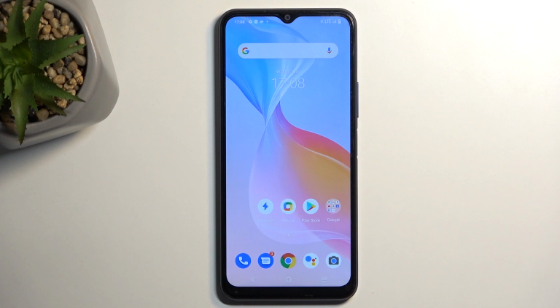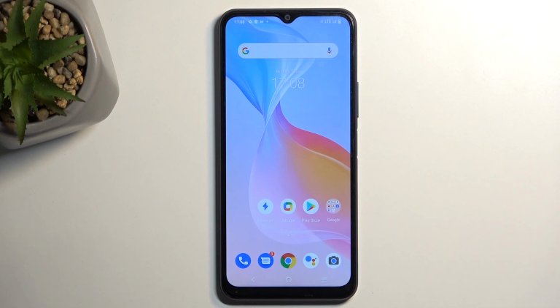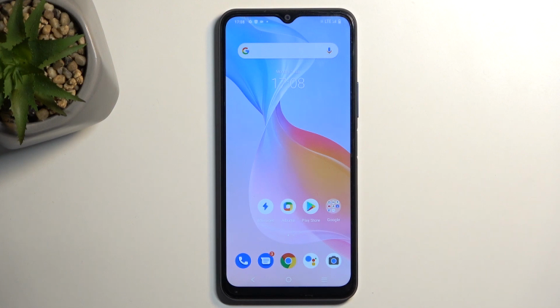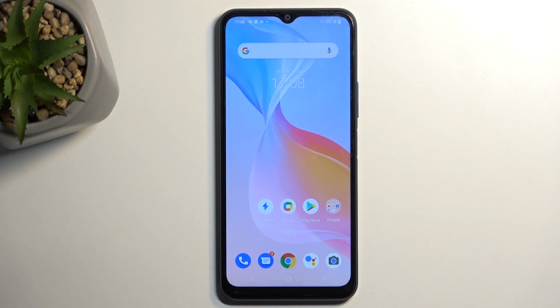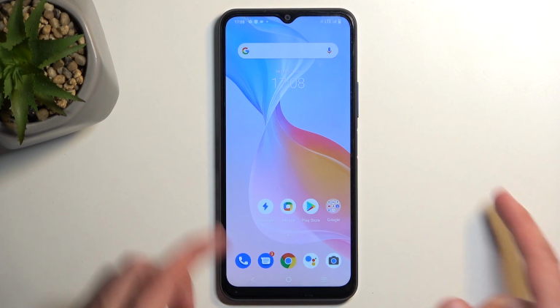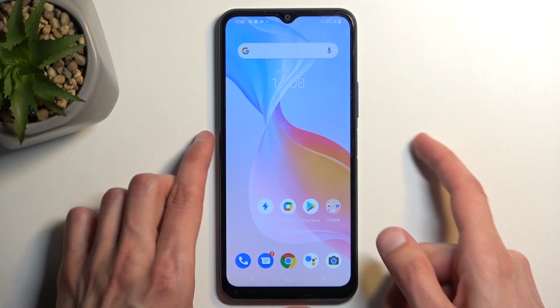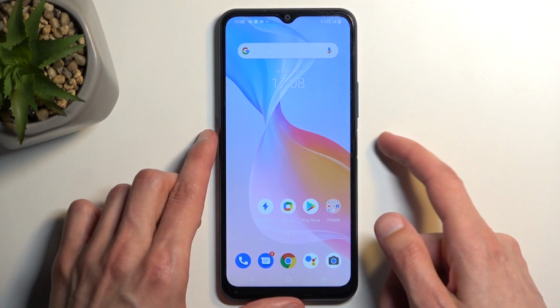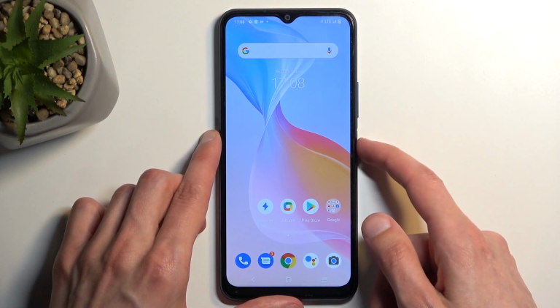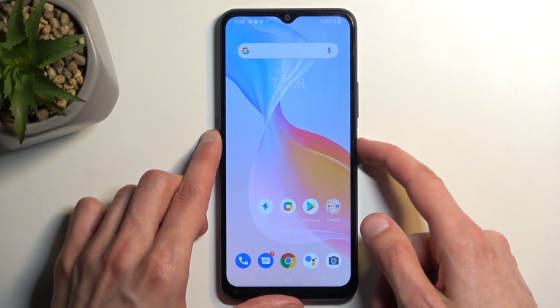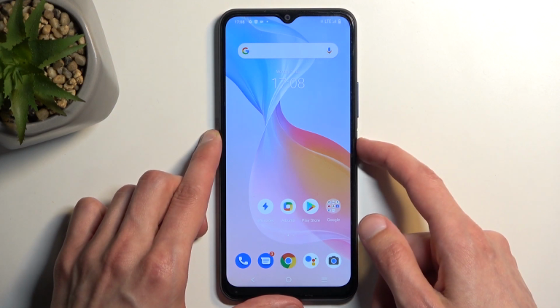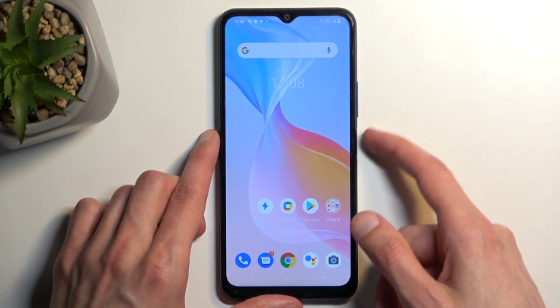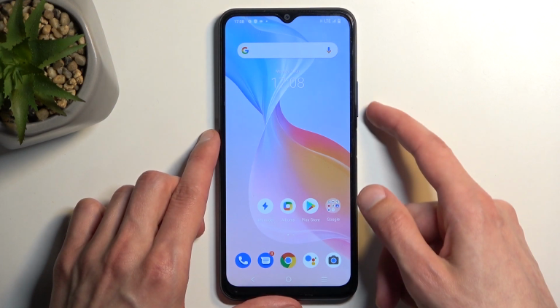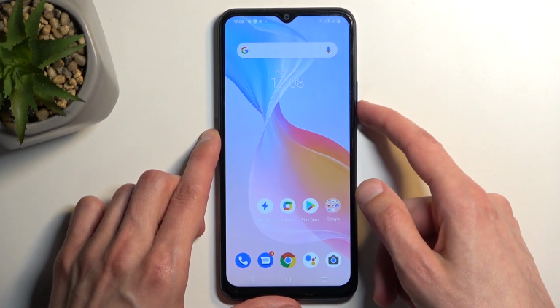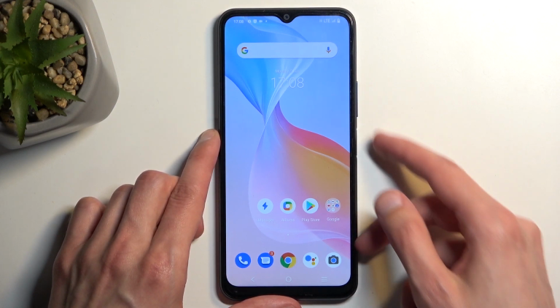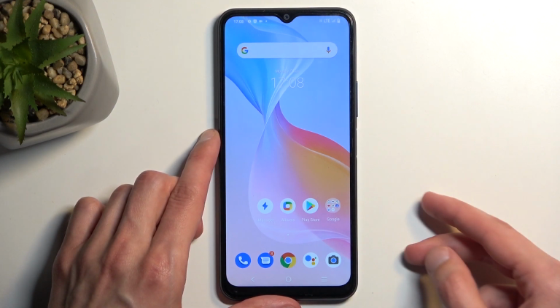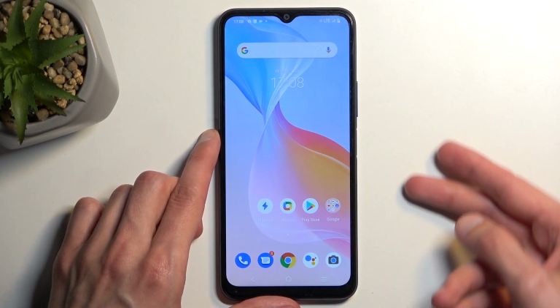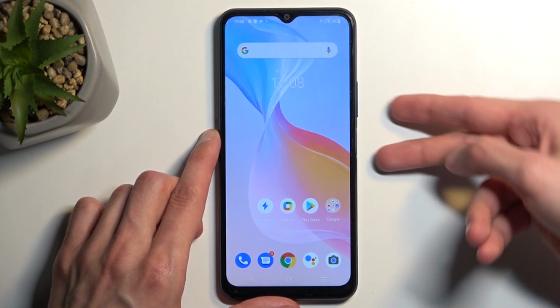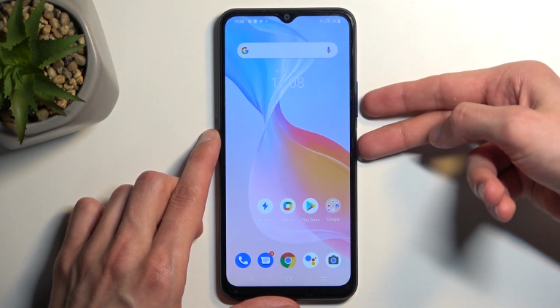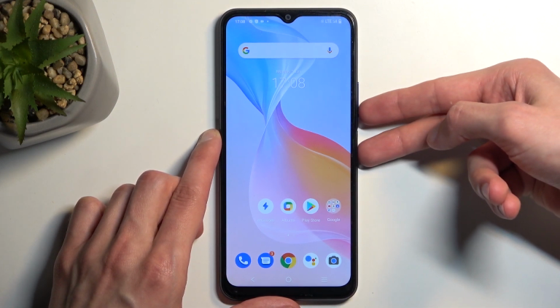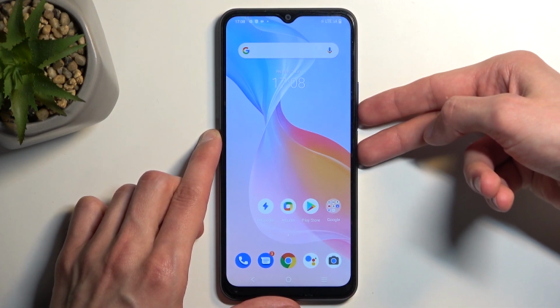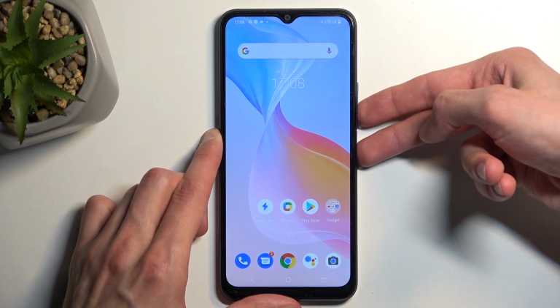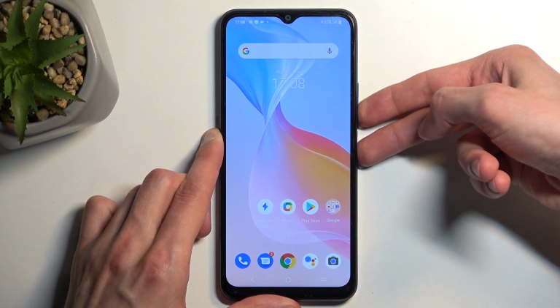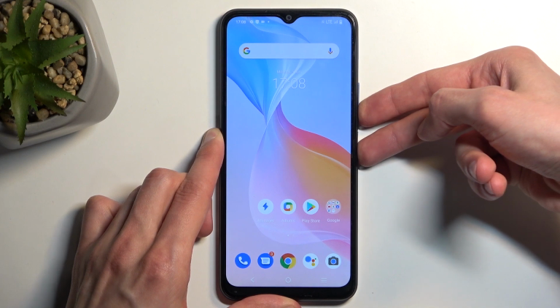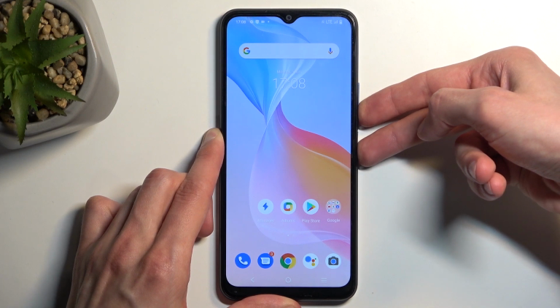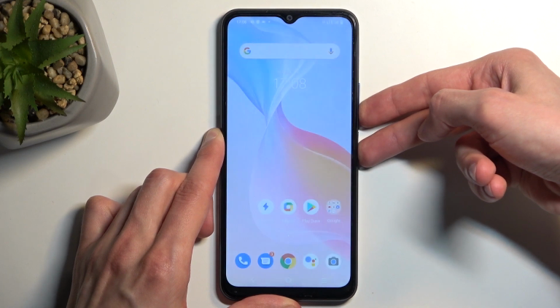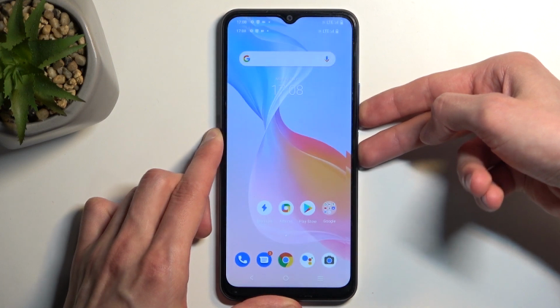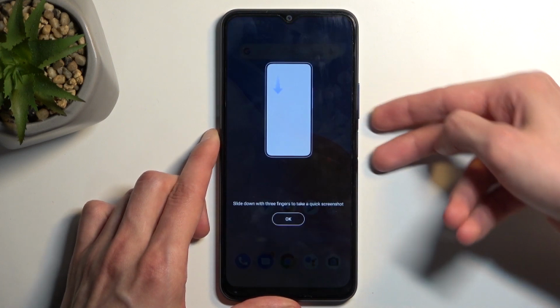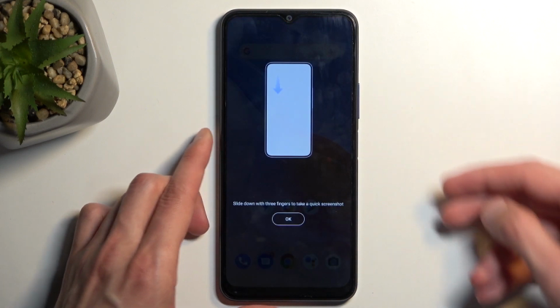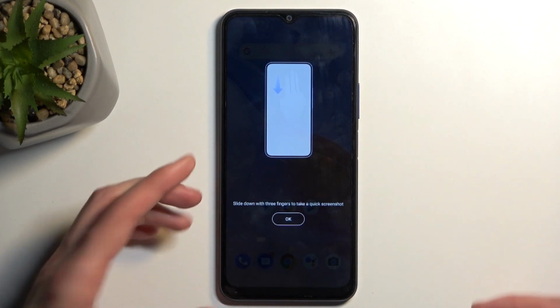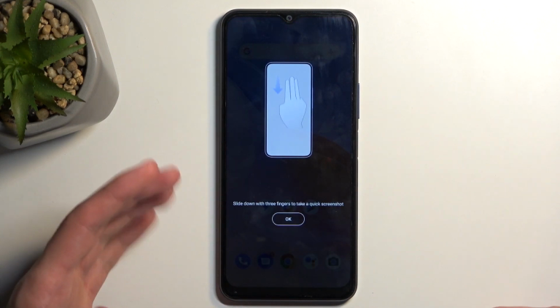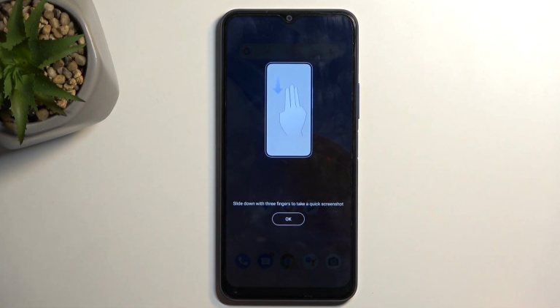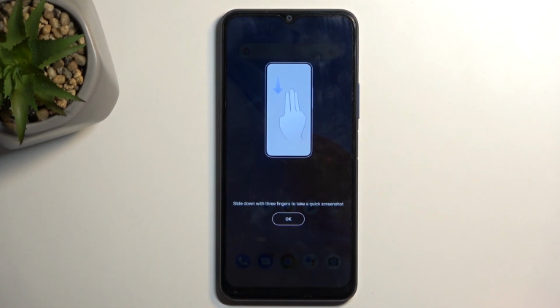From there, hold the power button and volume down at the same time. You'll hear the sound along with the pop-up.